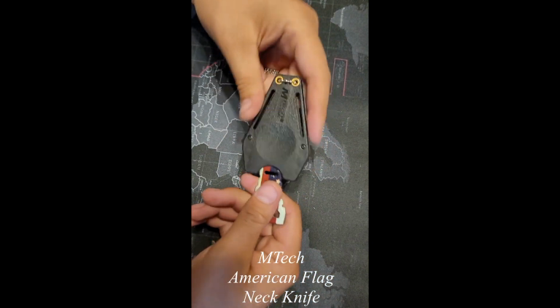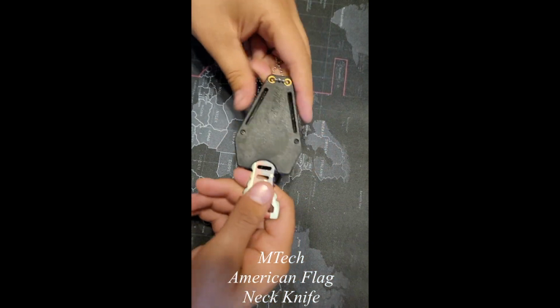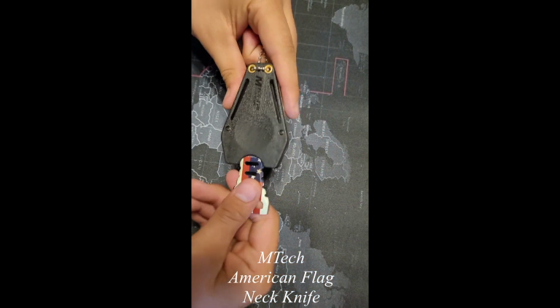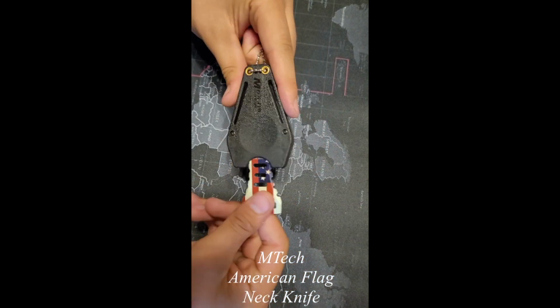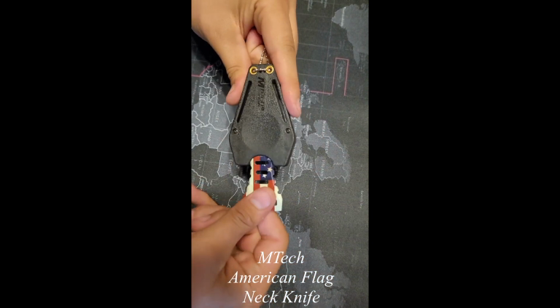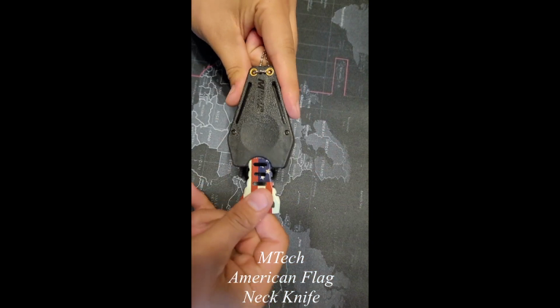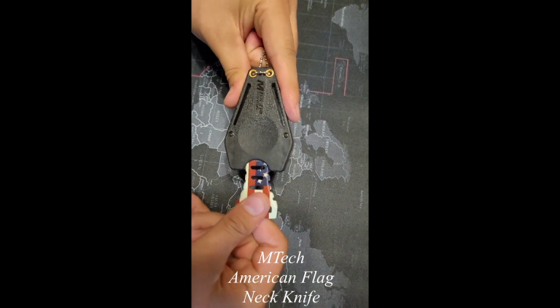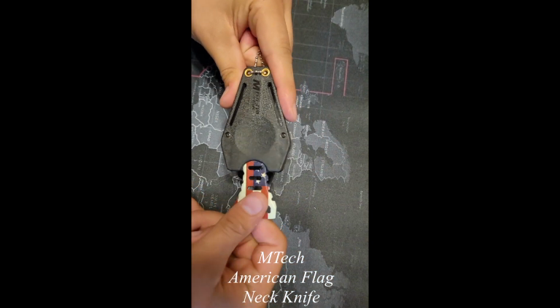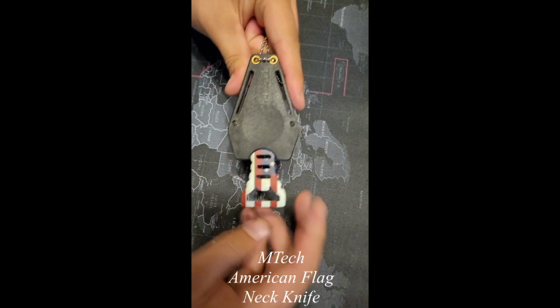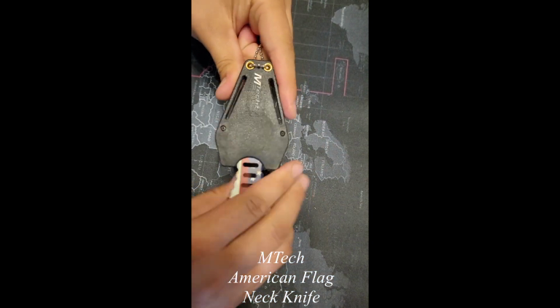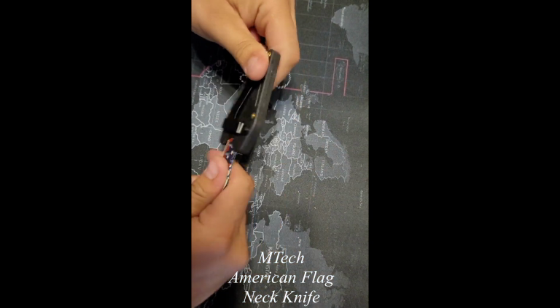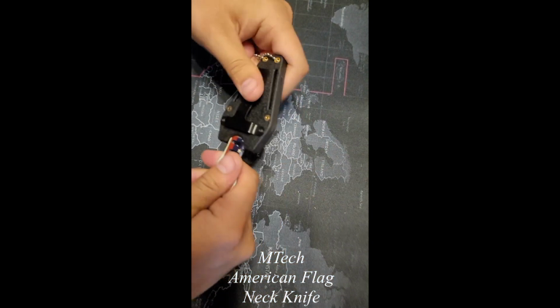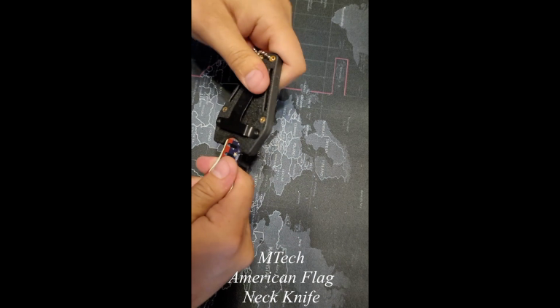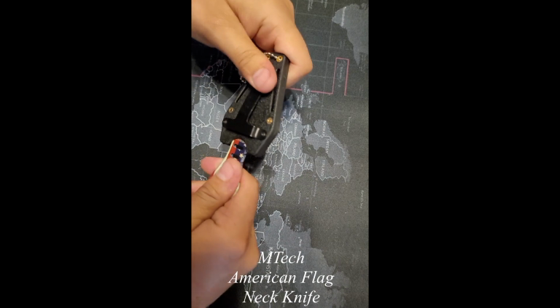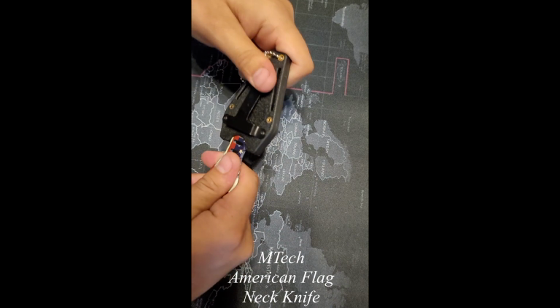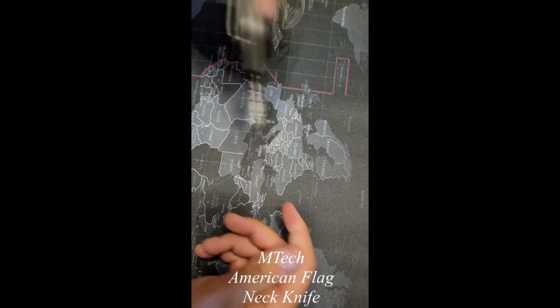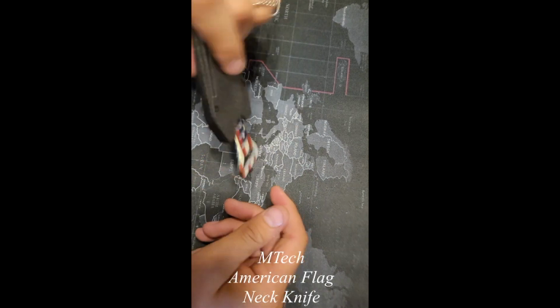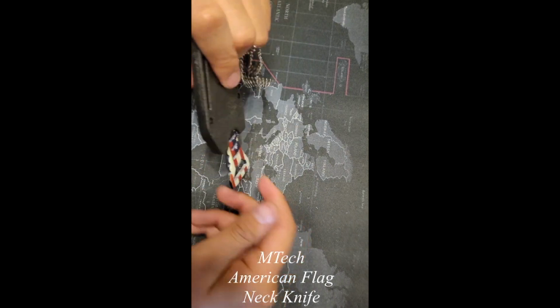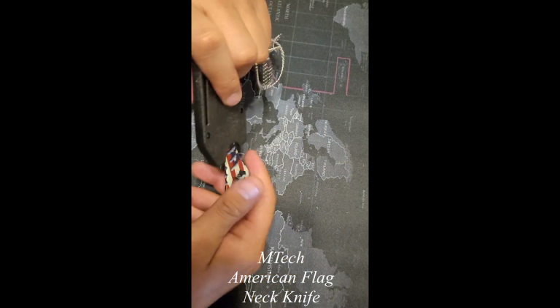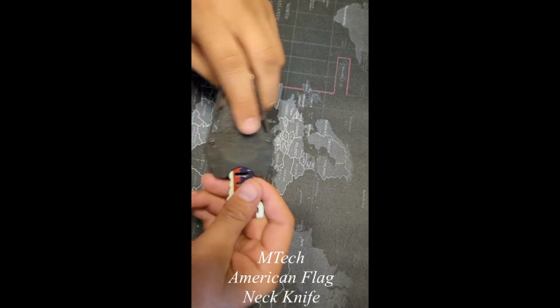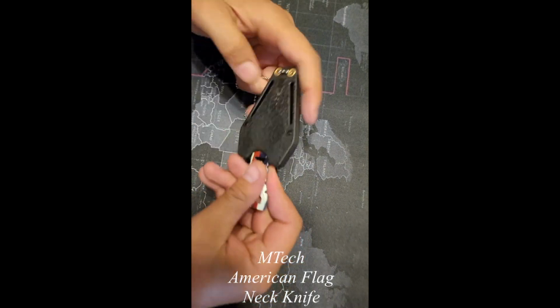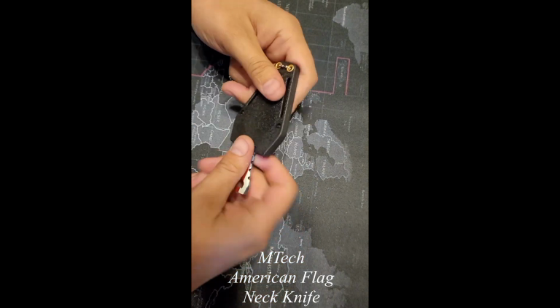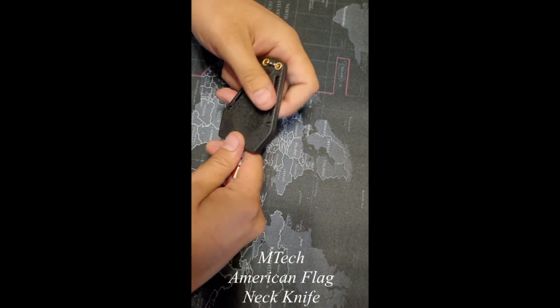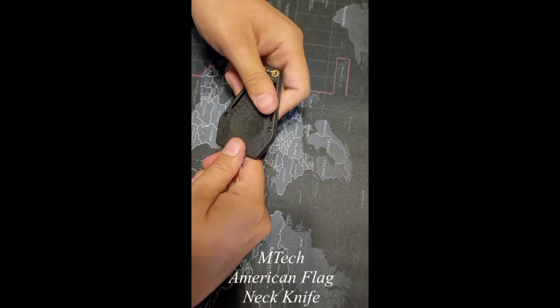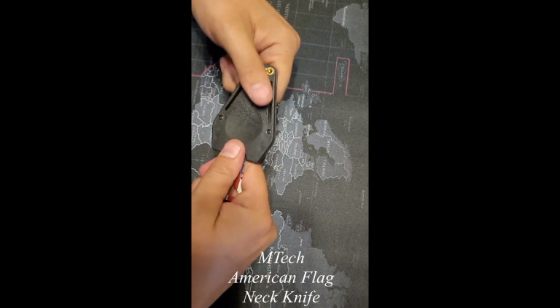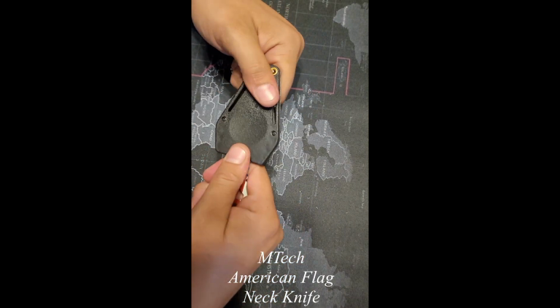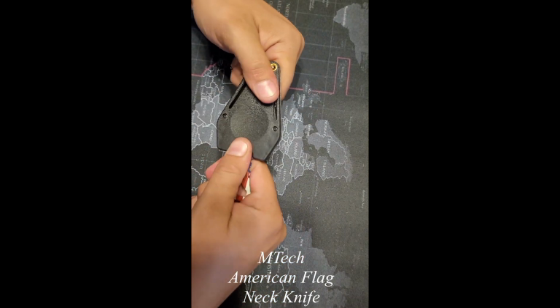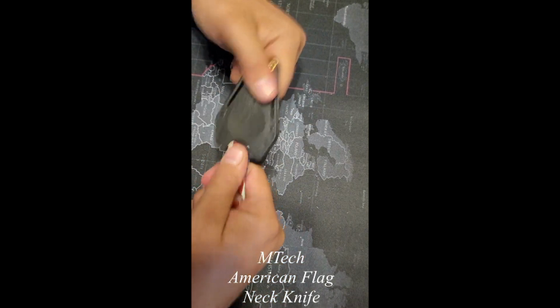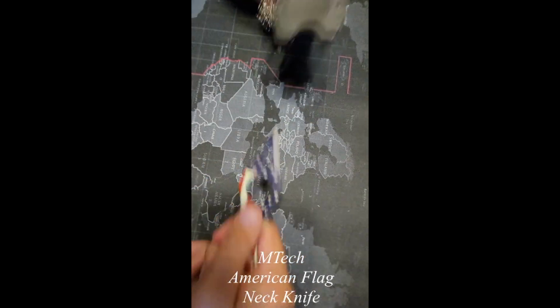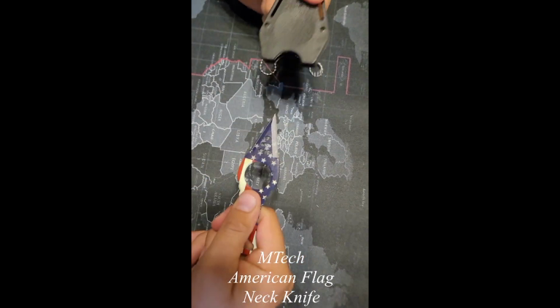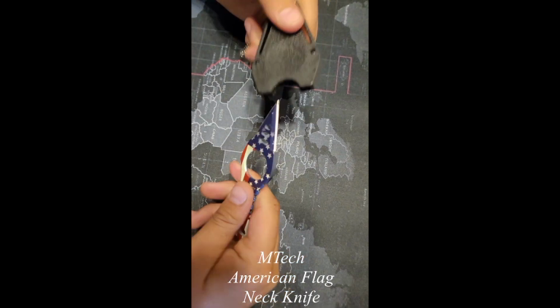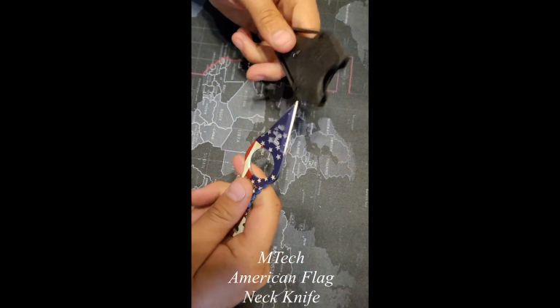It clasps in there pretty good, so I'm not seeing any issues there. It feels like it's not gonna fall out on accident — you have to pull it out with some intention.